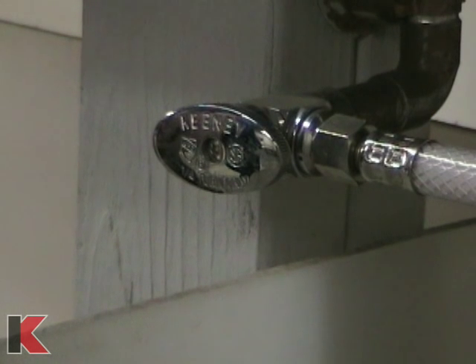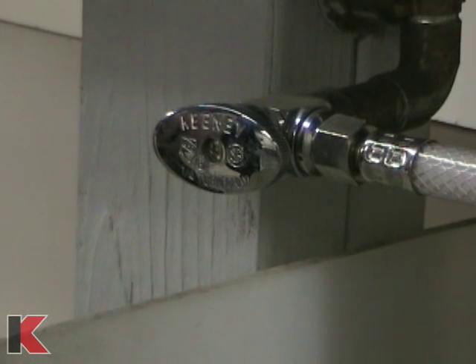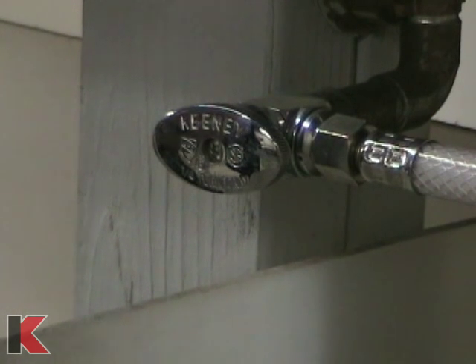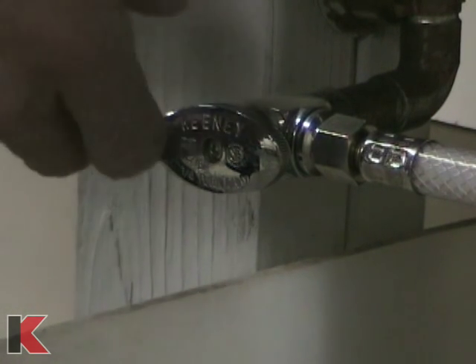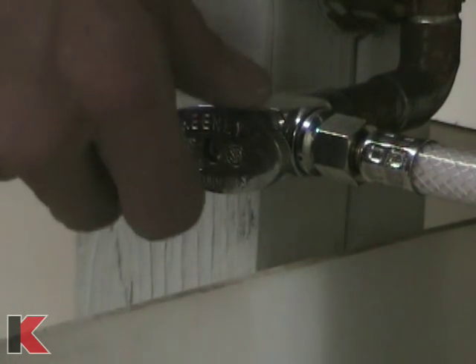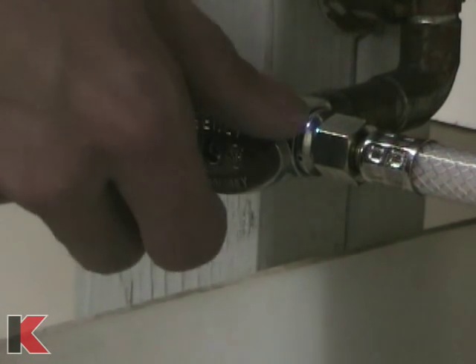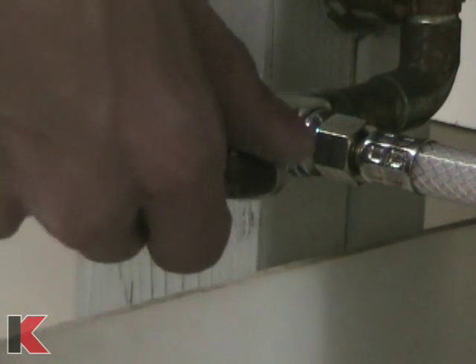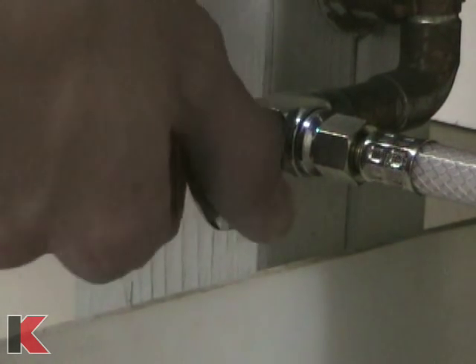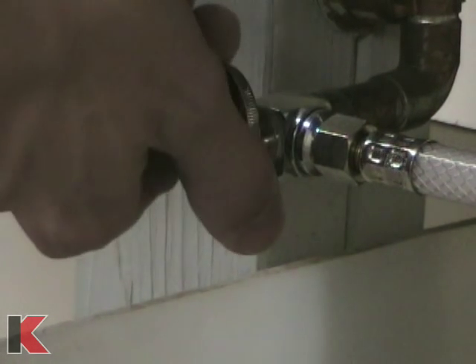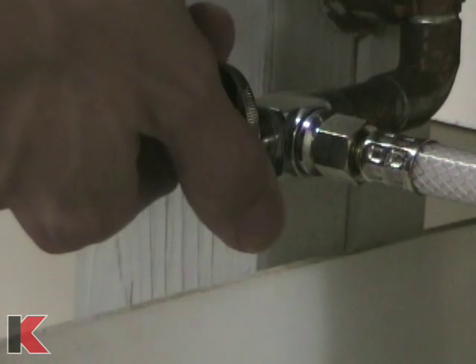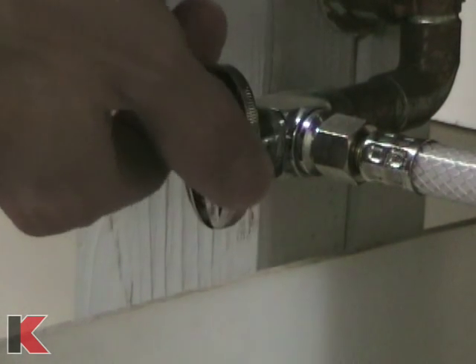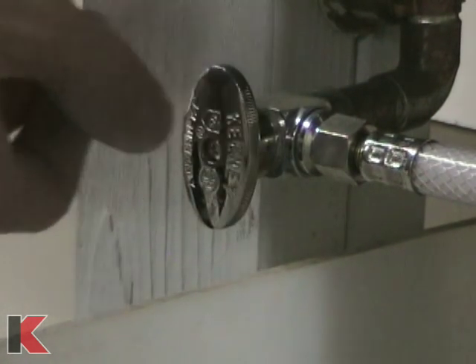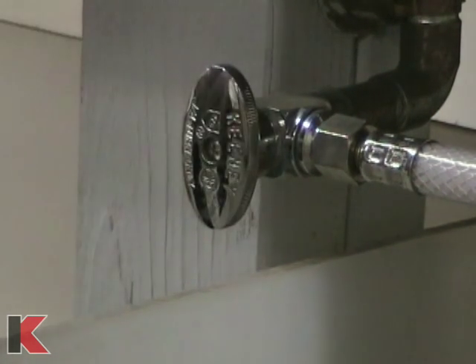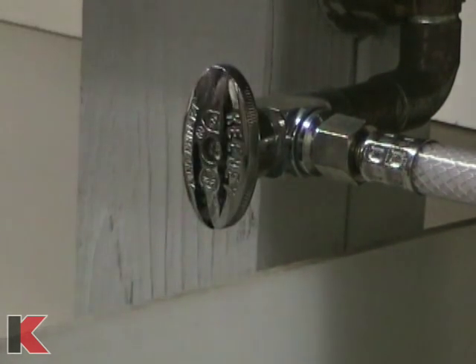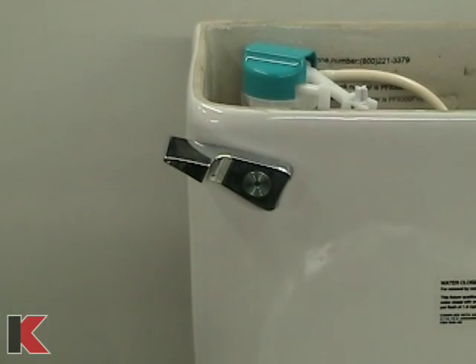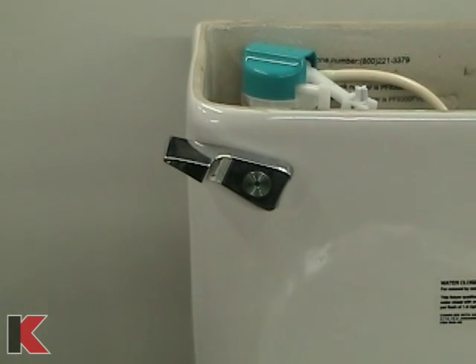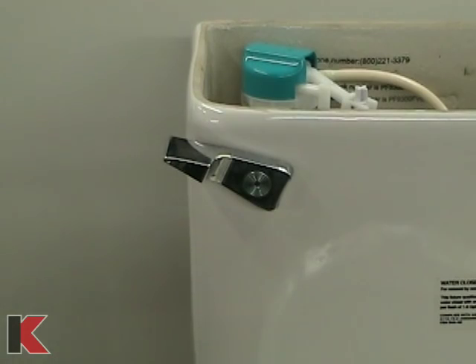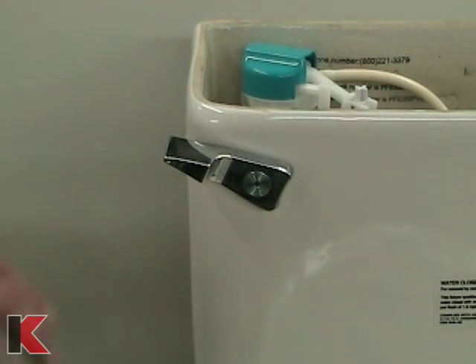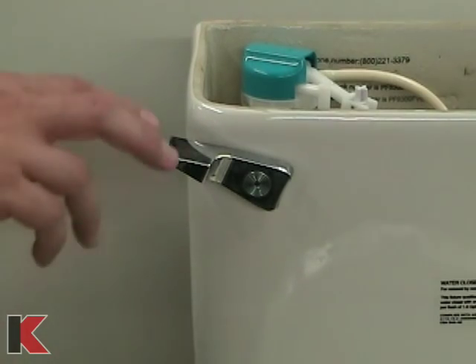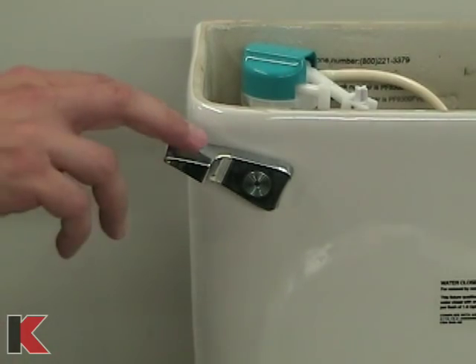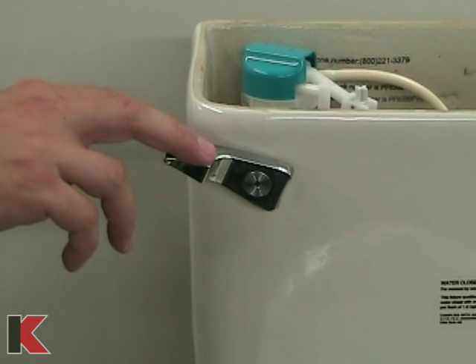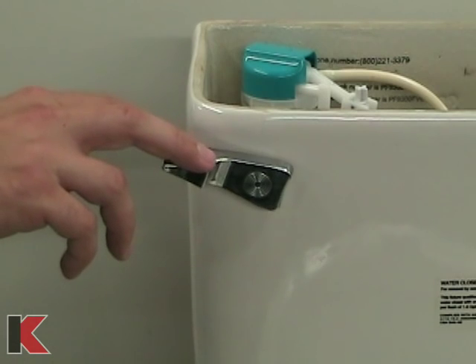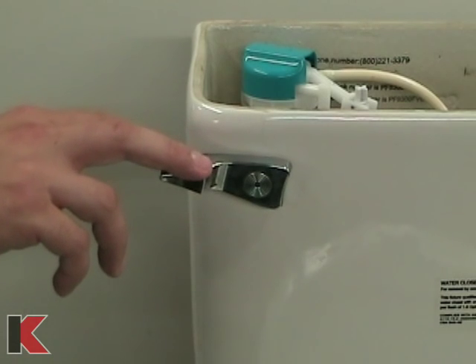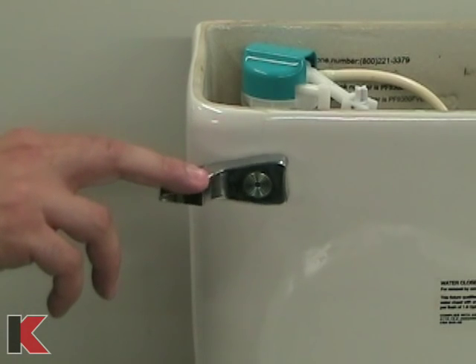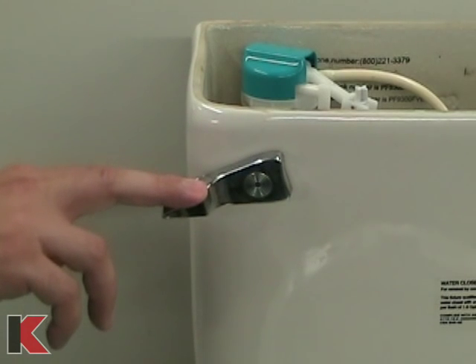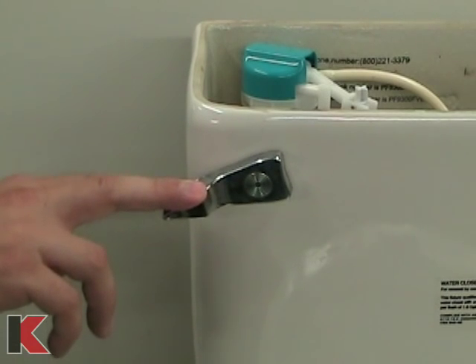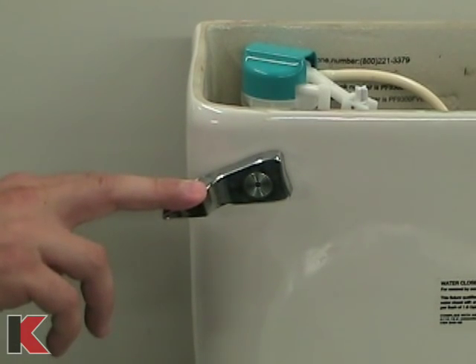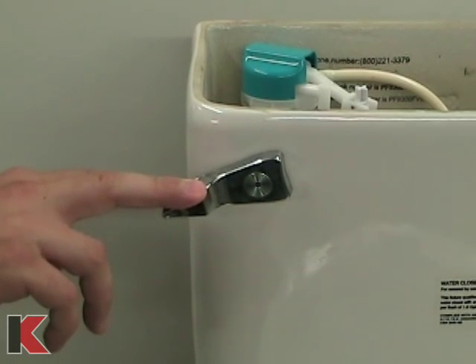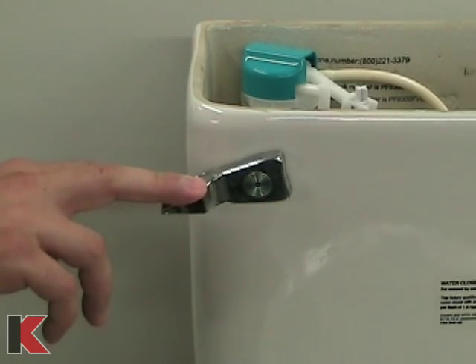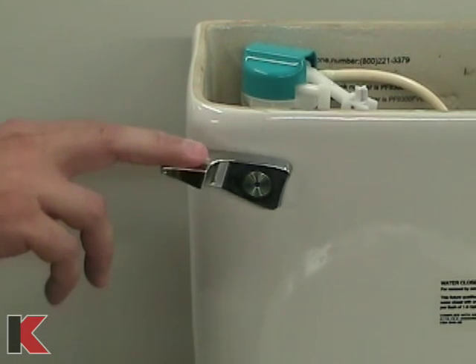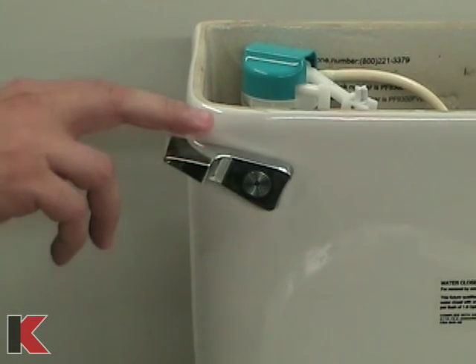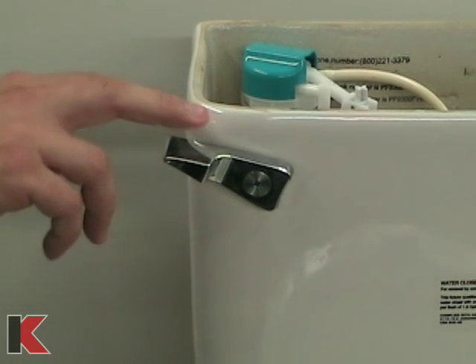The first step will be to empty the water from the toilet tank. Turn off the water source and flush the toilet.